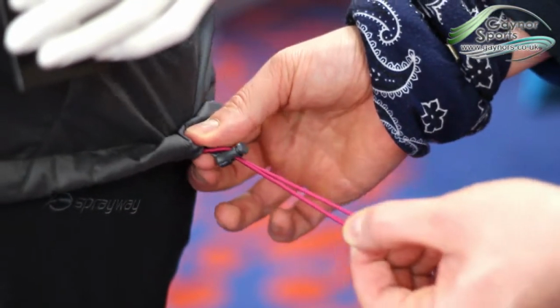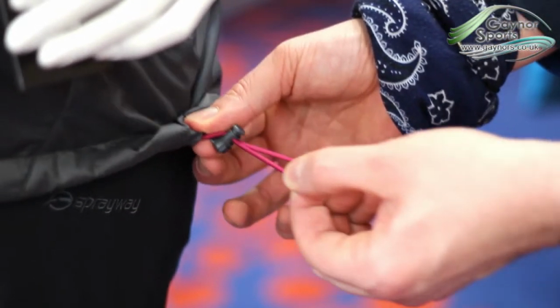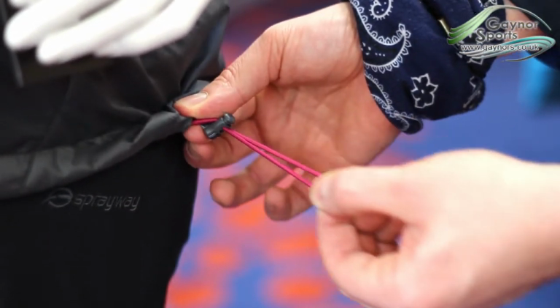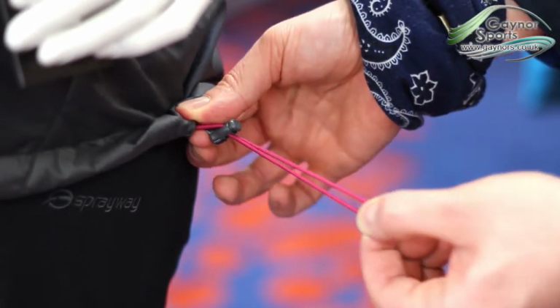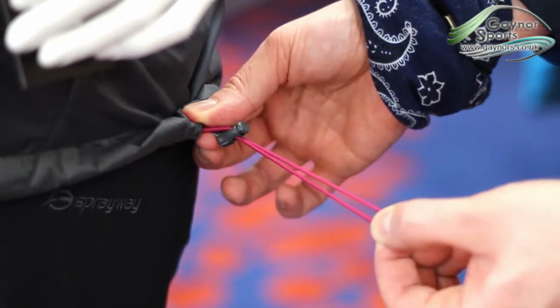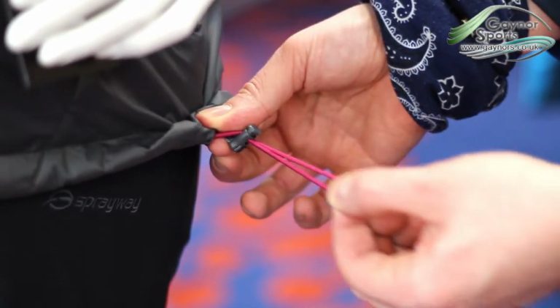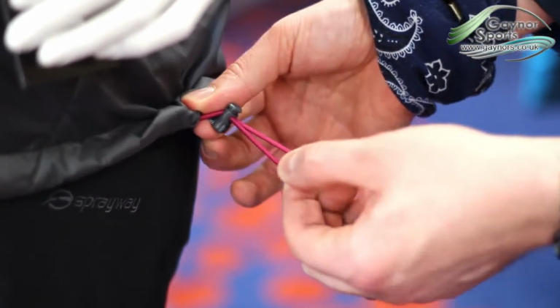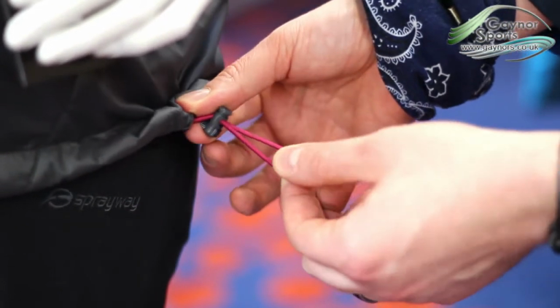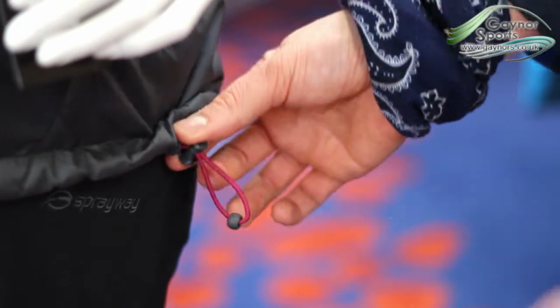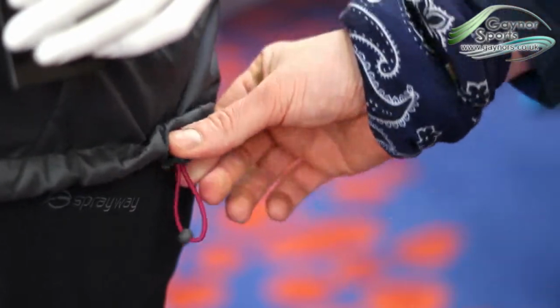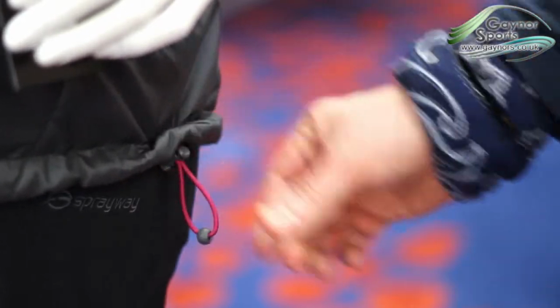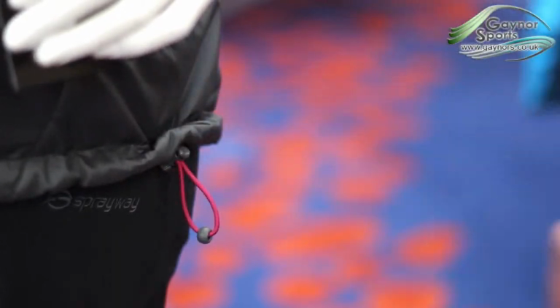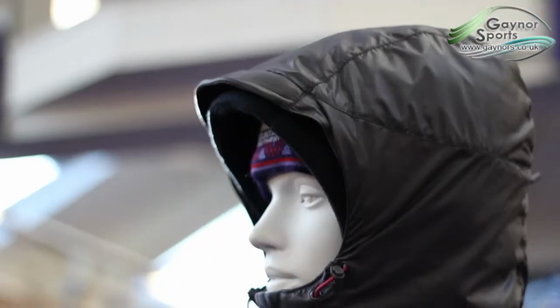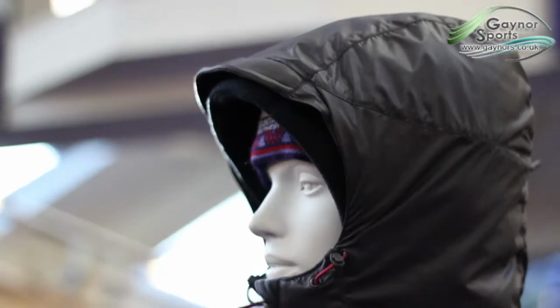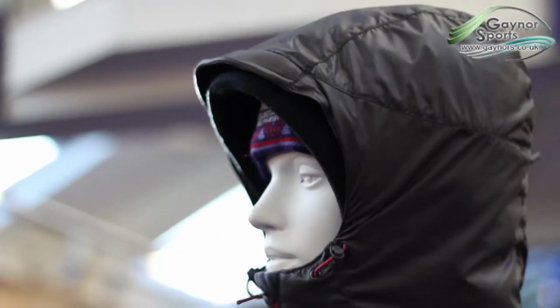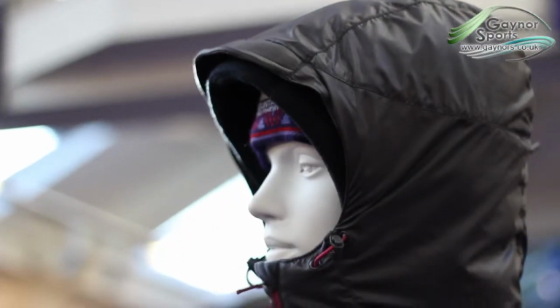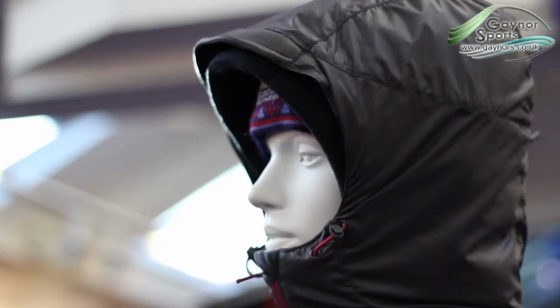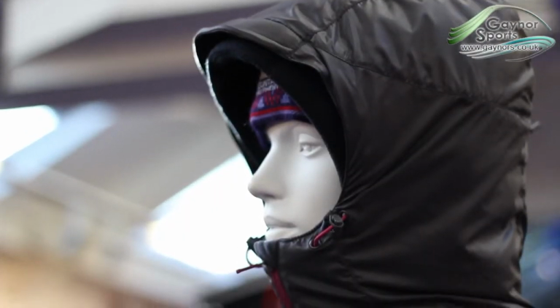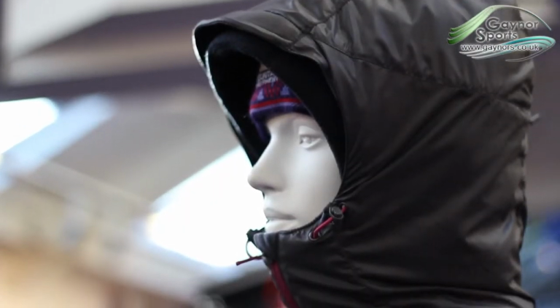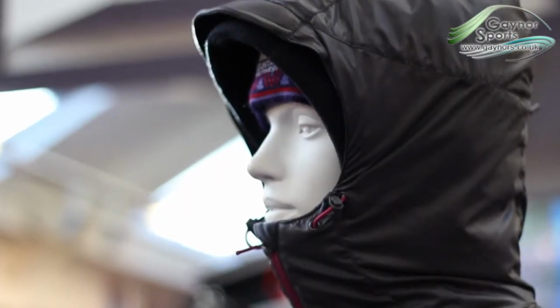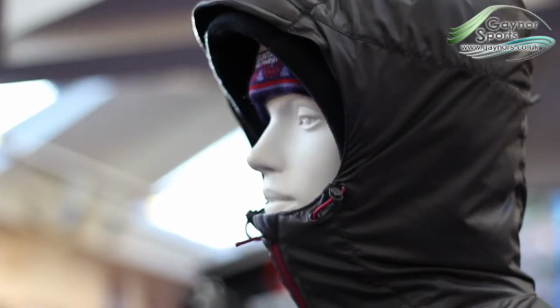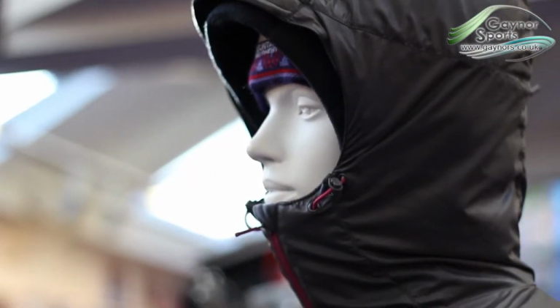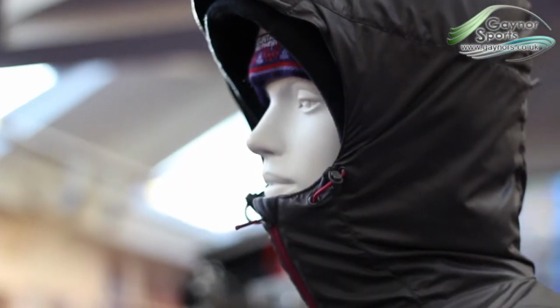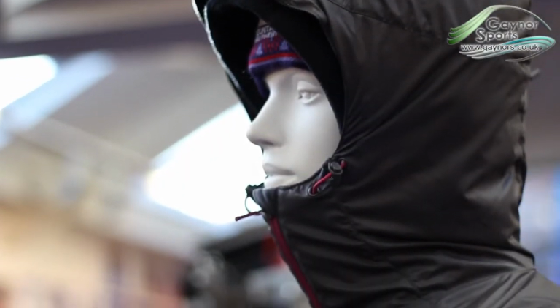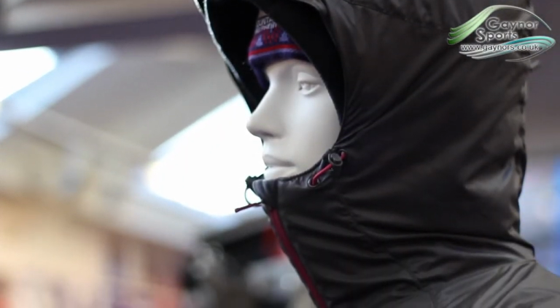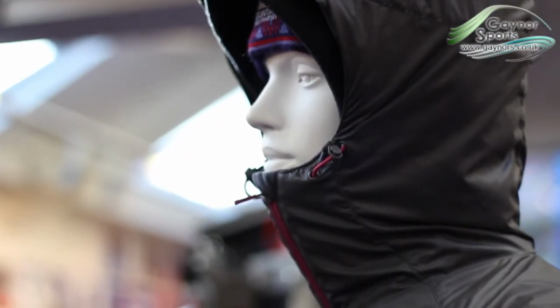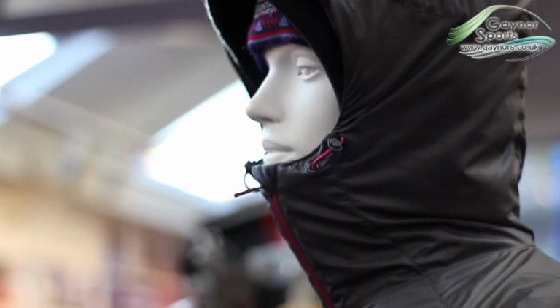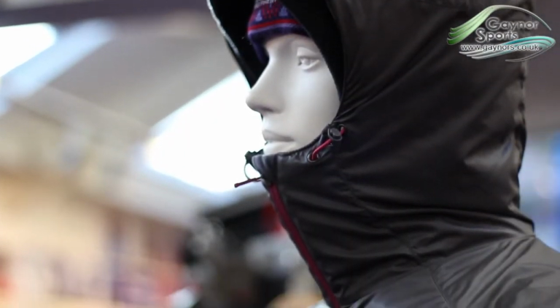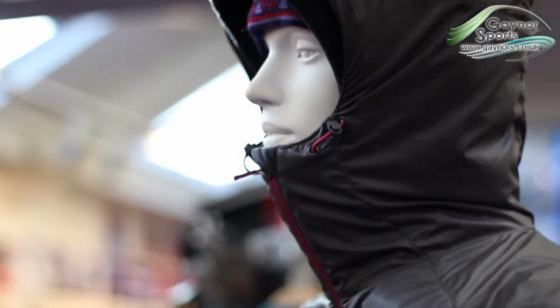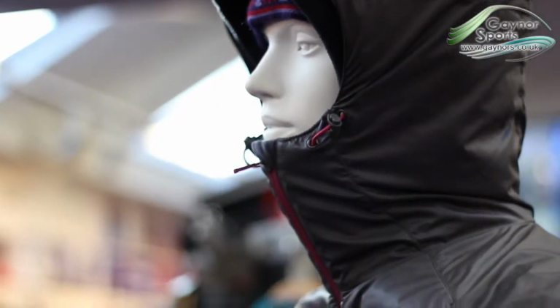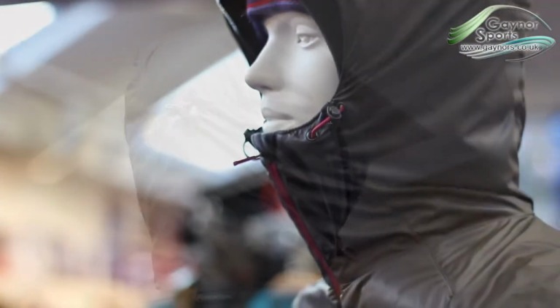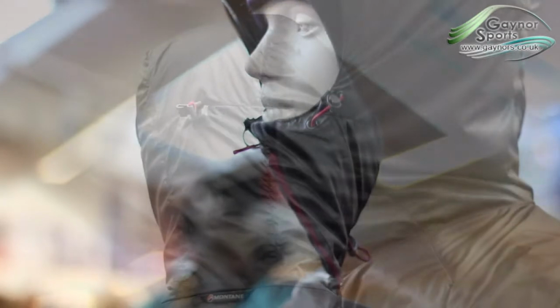There is also a hem cord adjustment, so you can control temperature and fit, as well as a fully adjustable hood, which can be secured in place when not in use.